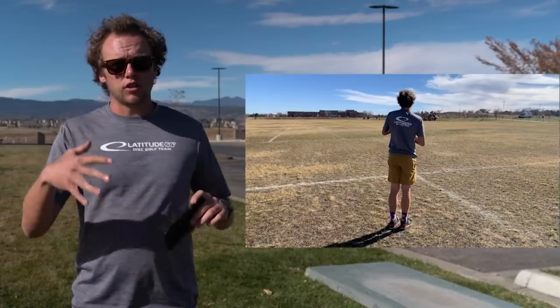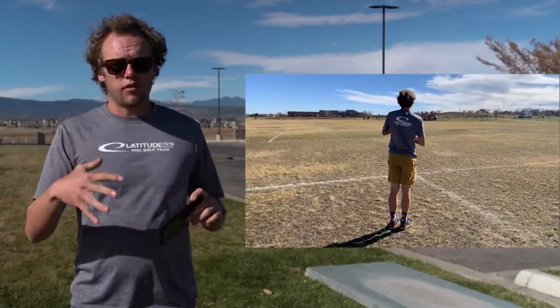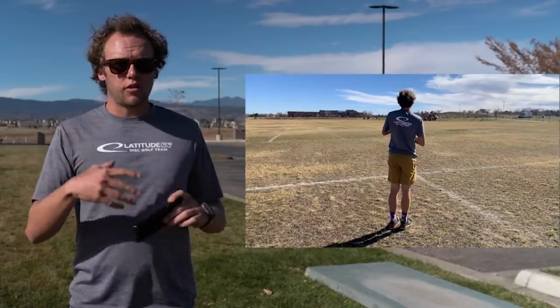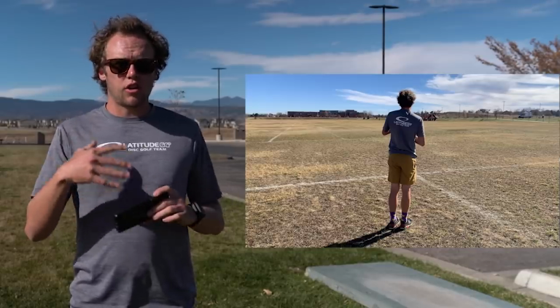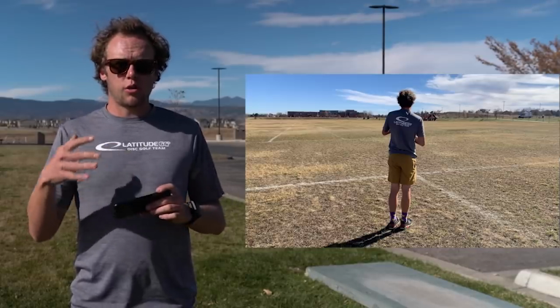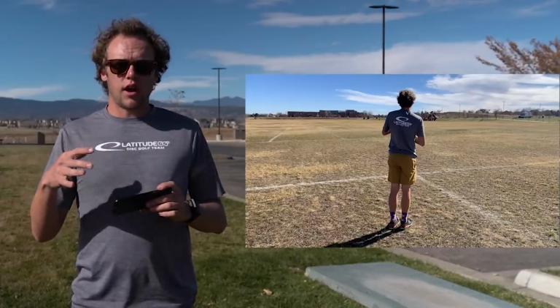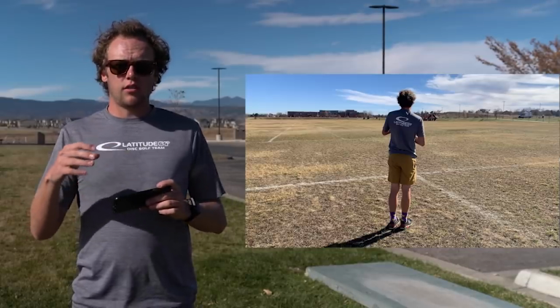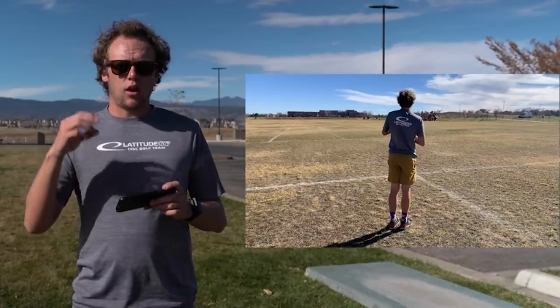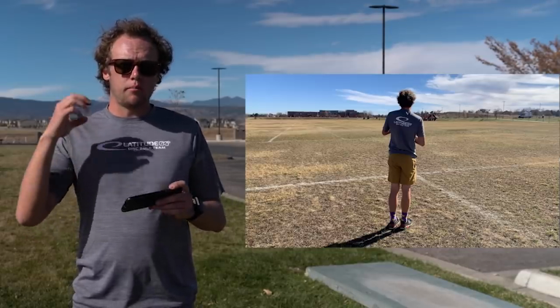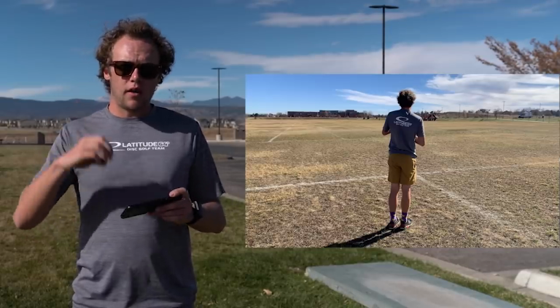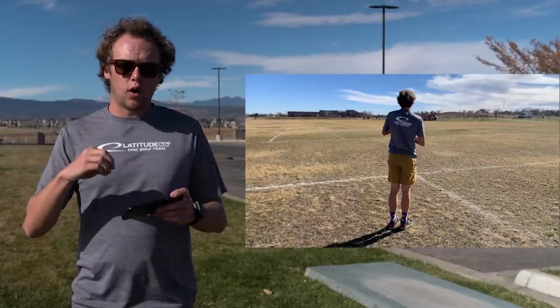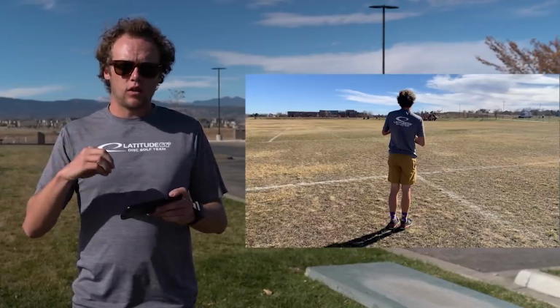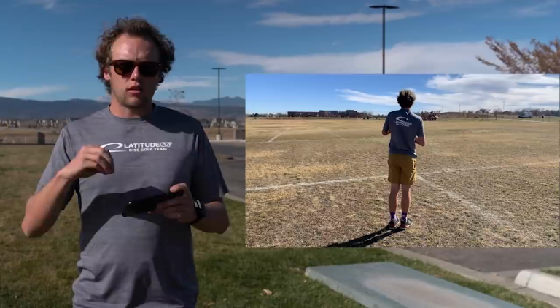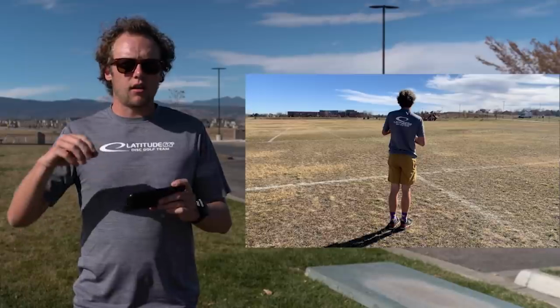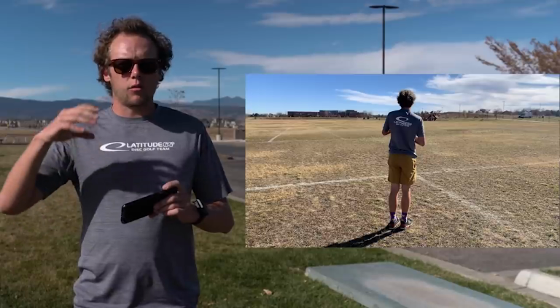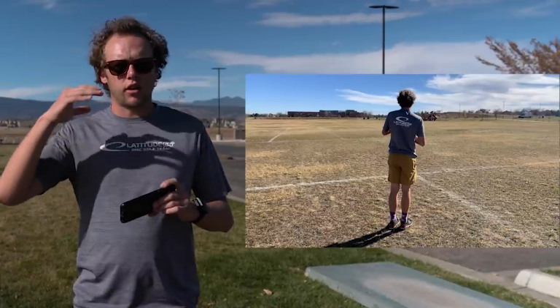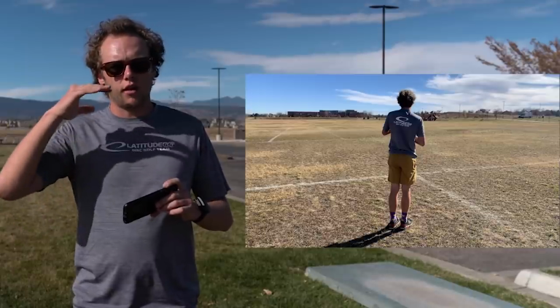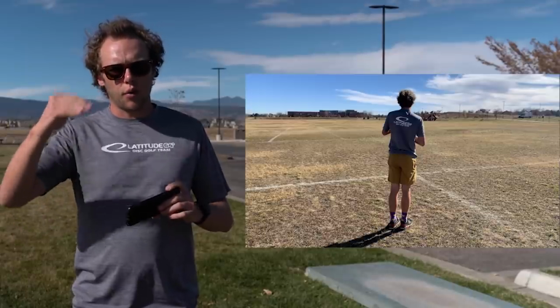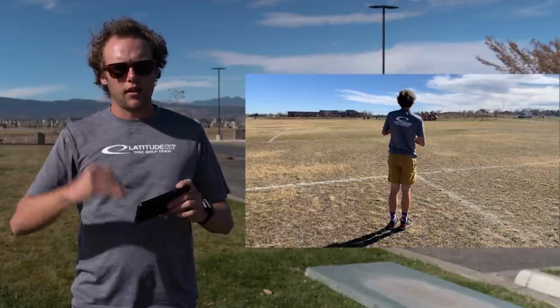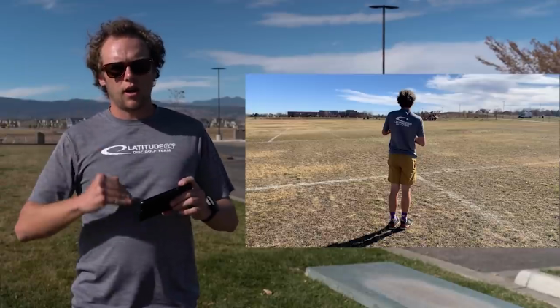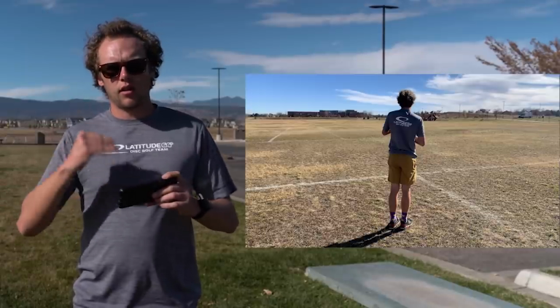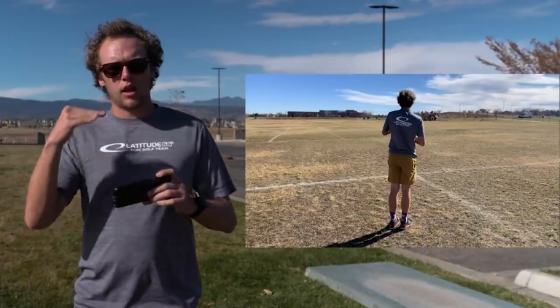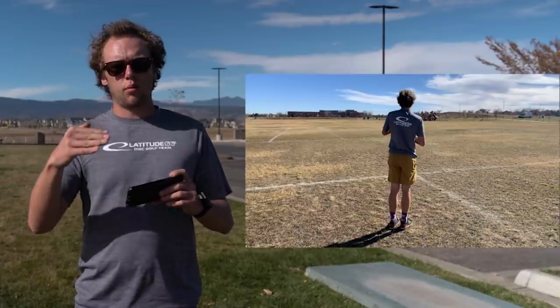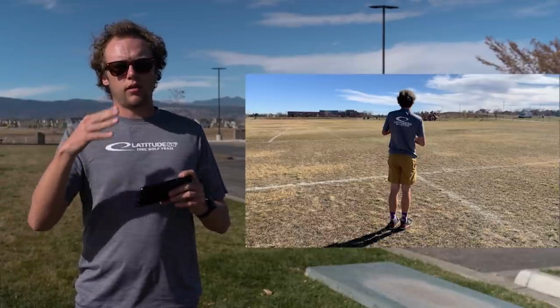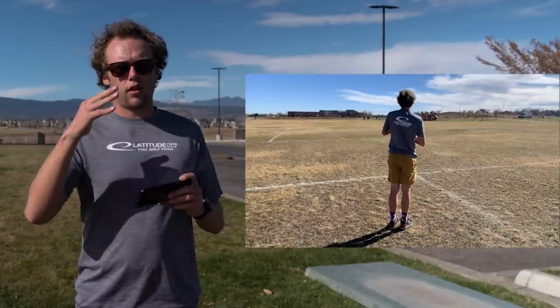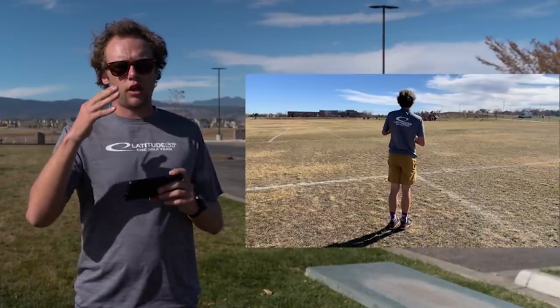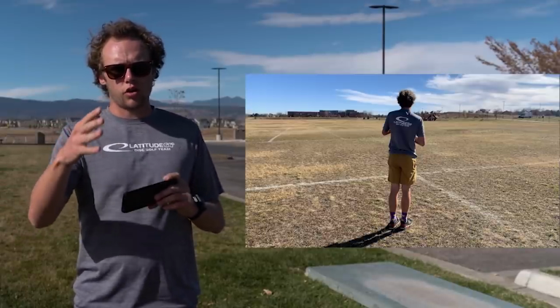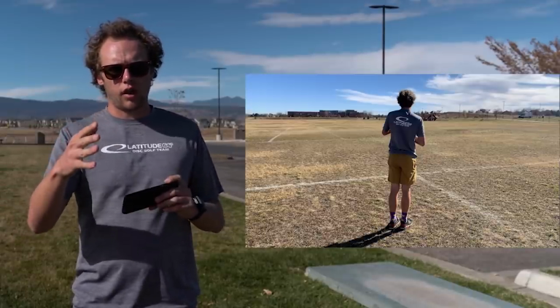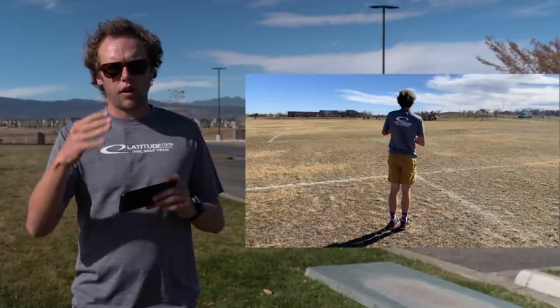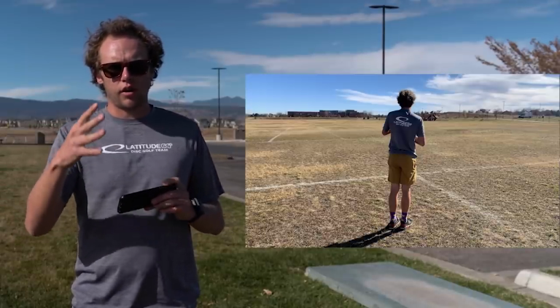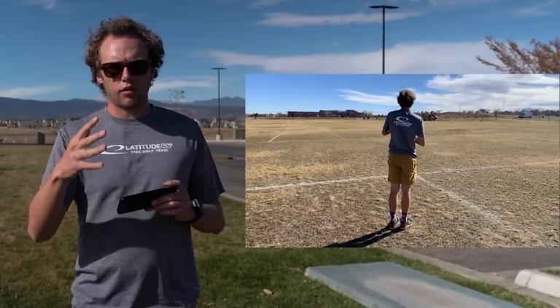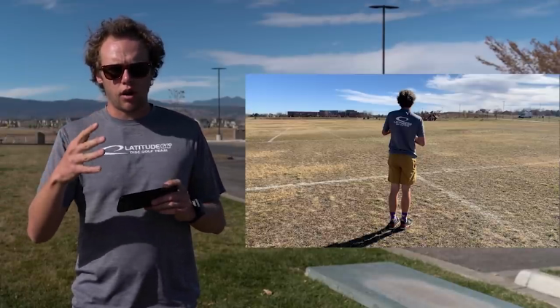First off, I'm just going to show you guys what my forehand looks like, and then I'm just going to break it down into the key points that I think you should think about in your throw.